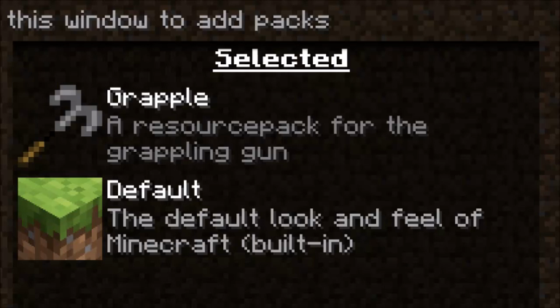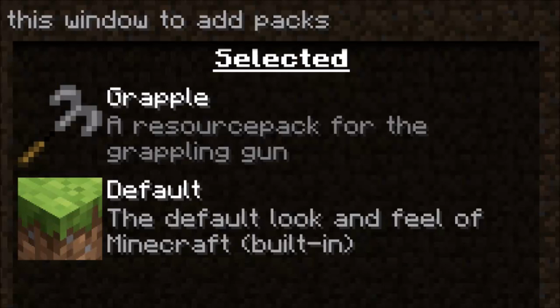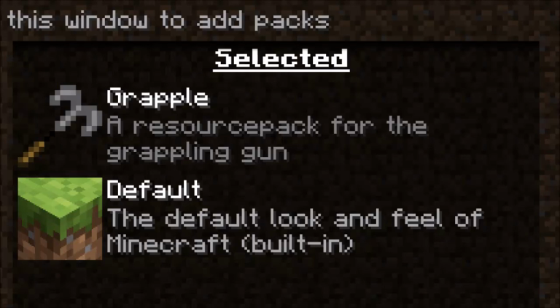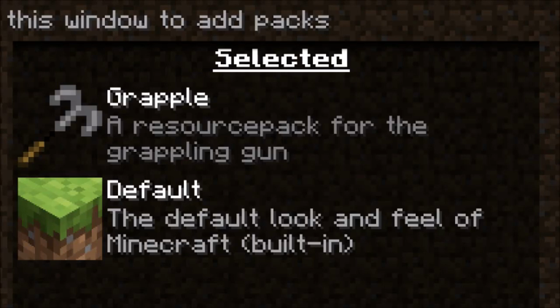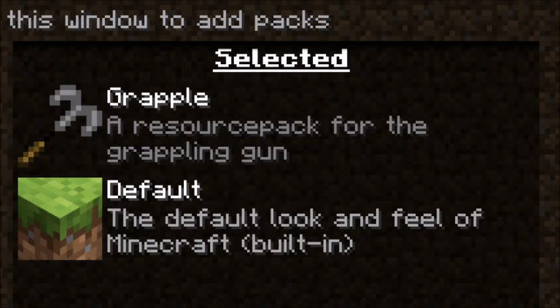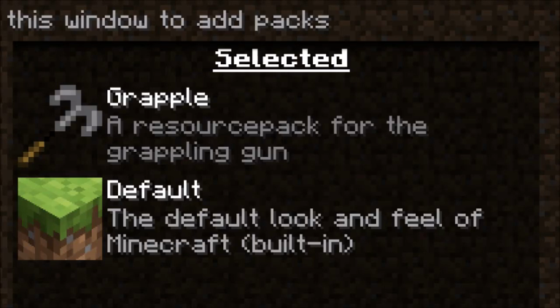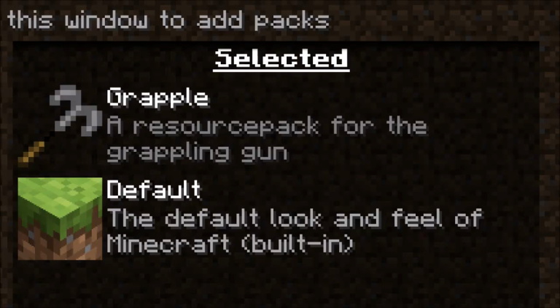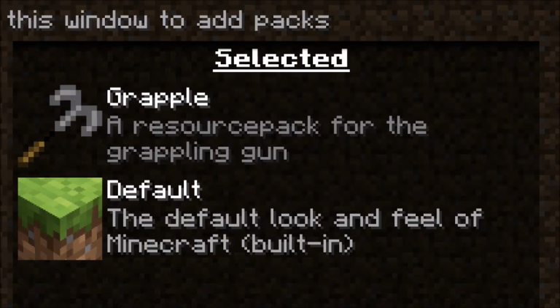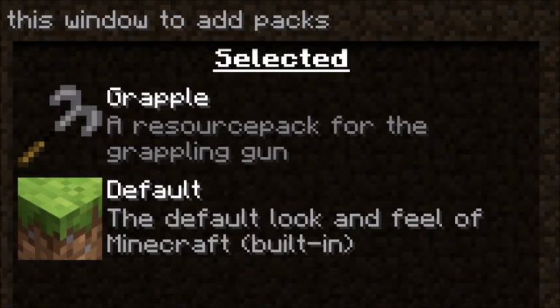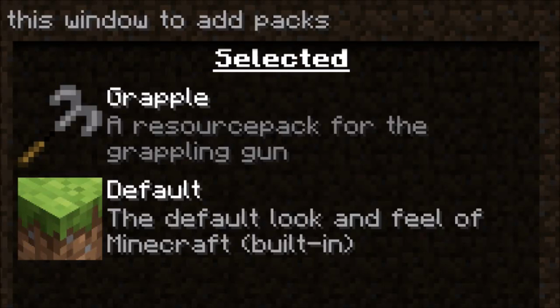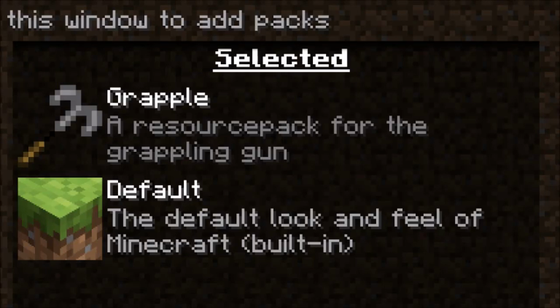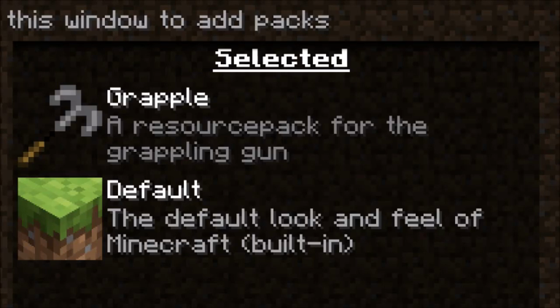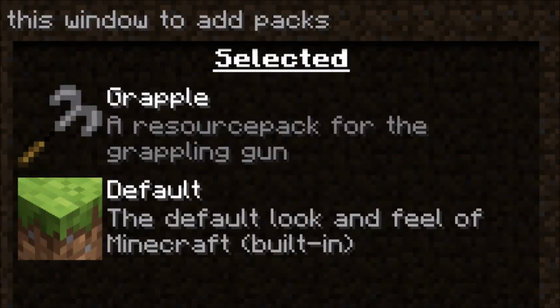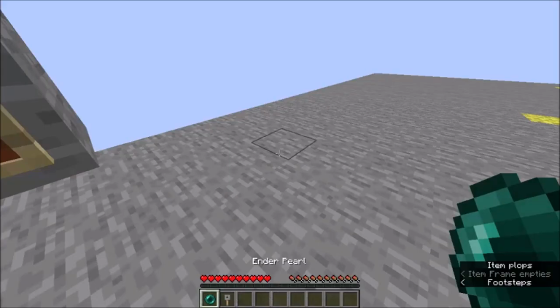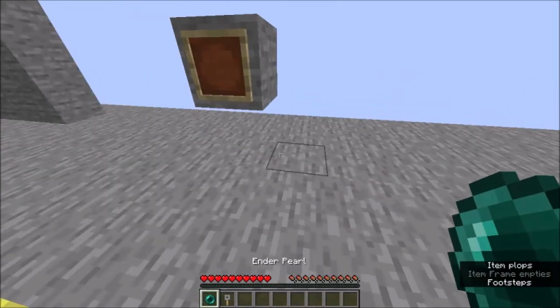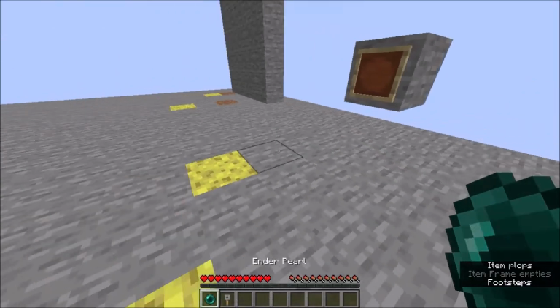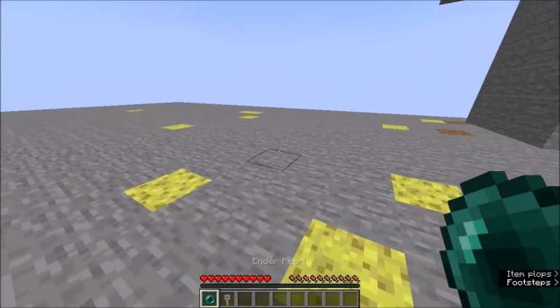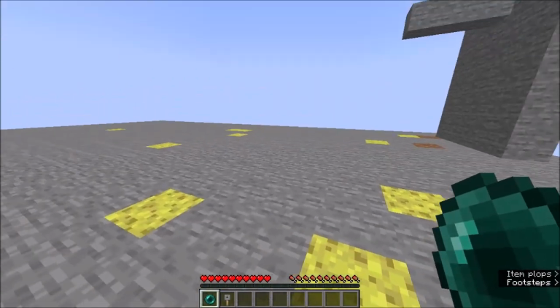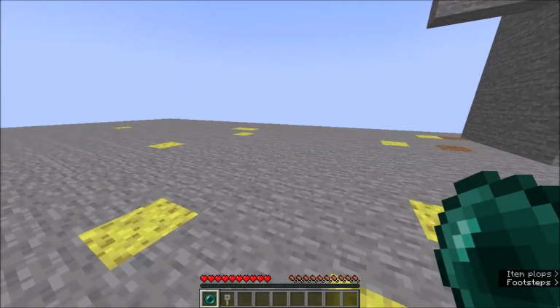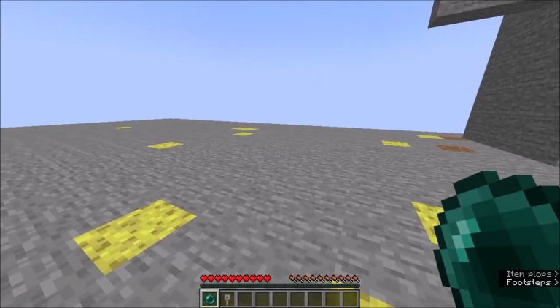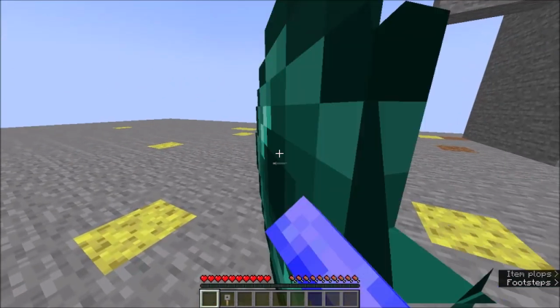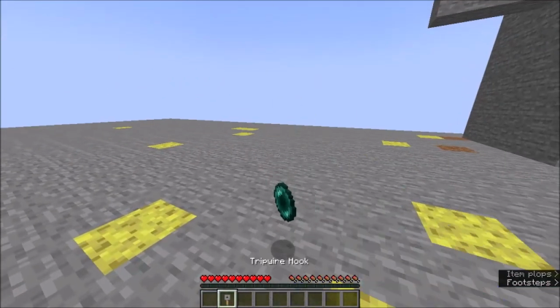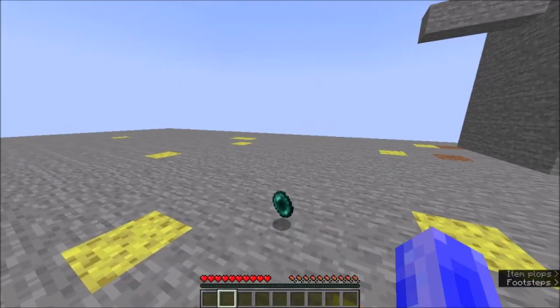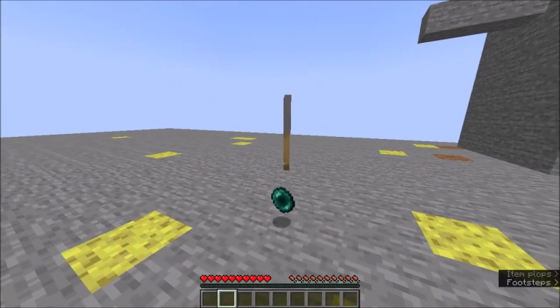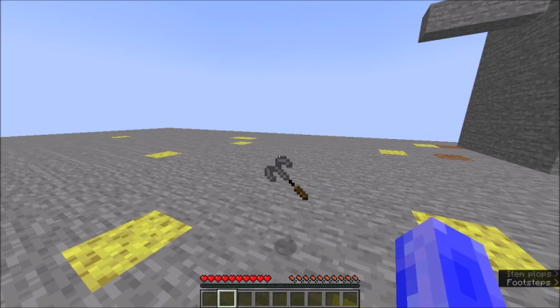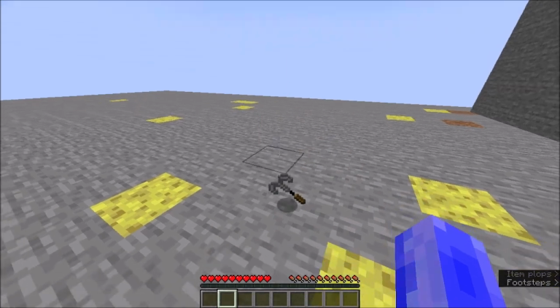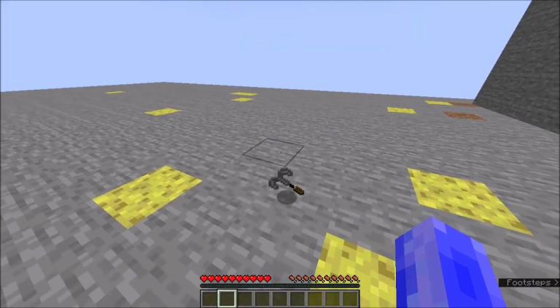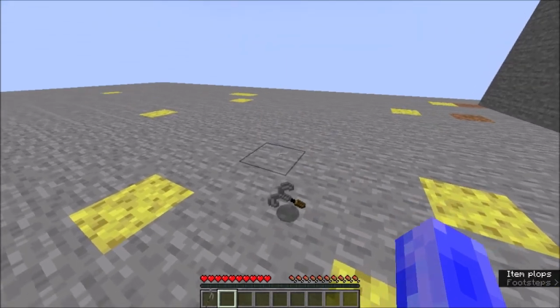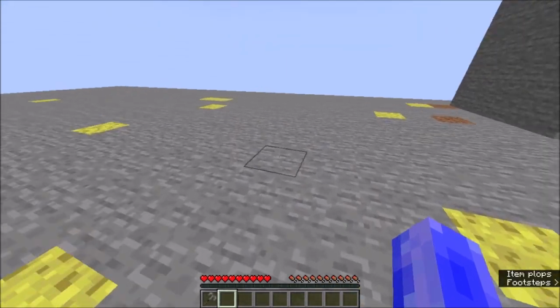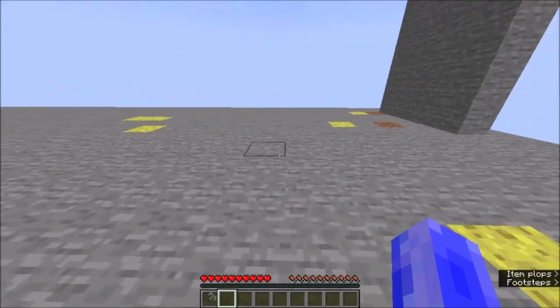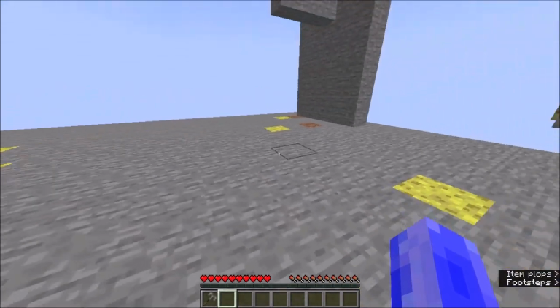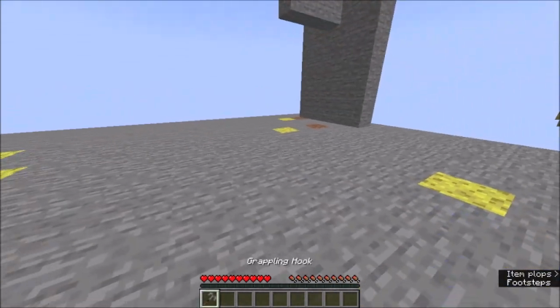This datapack requires a resource pack. To craft a grappling hook, throw together an enderpearl and a tripwire hook.